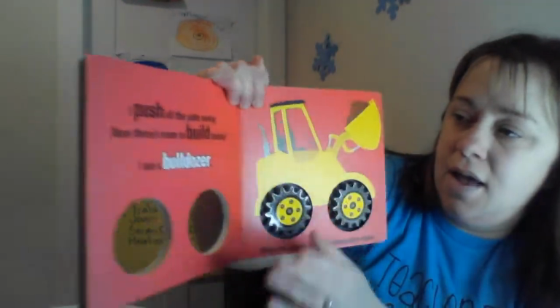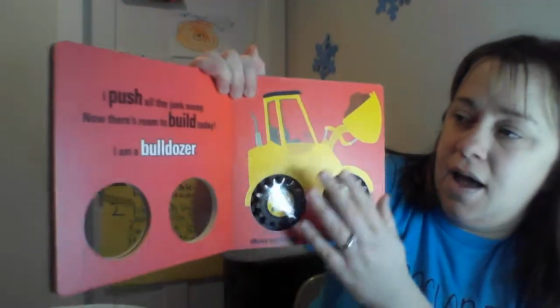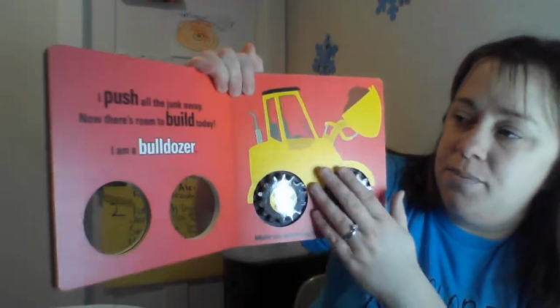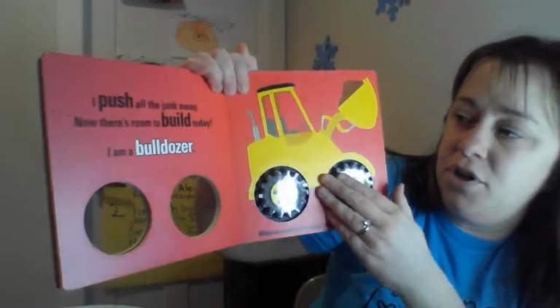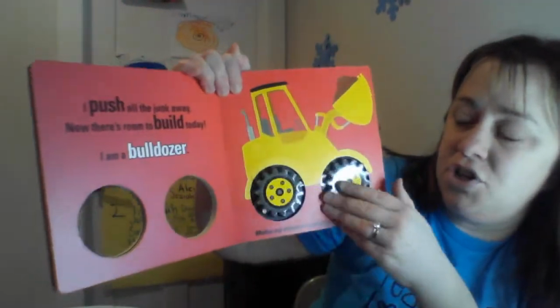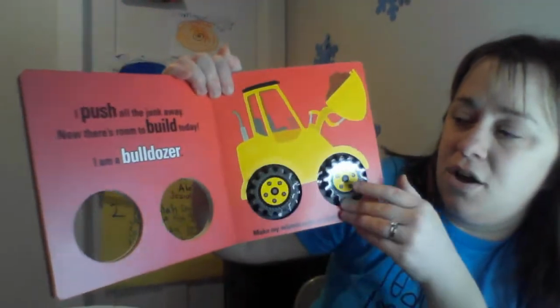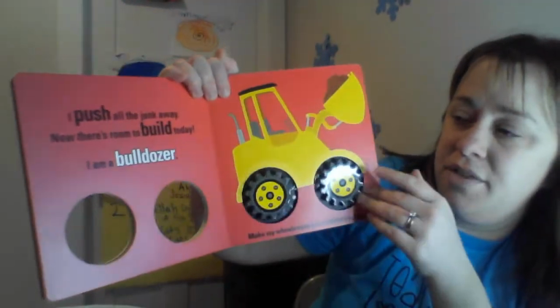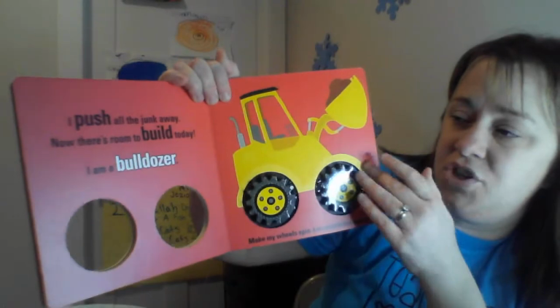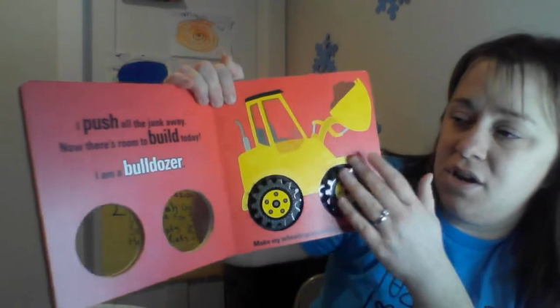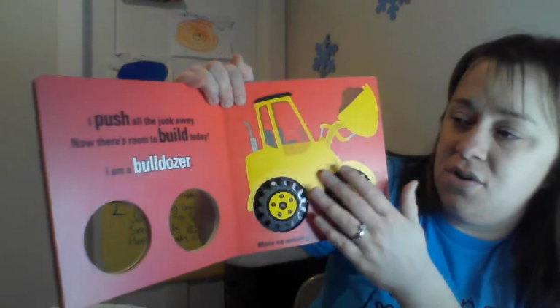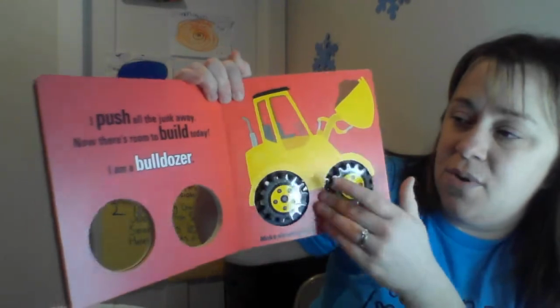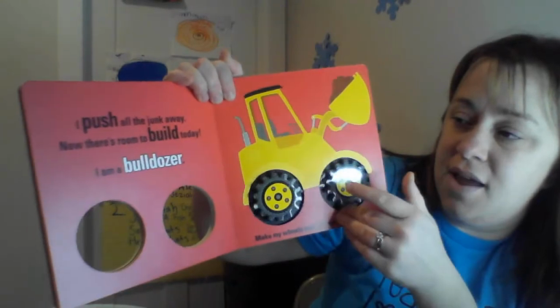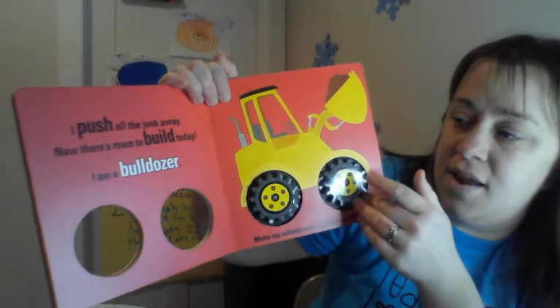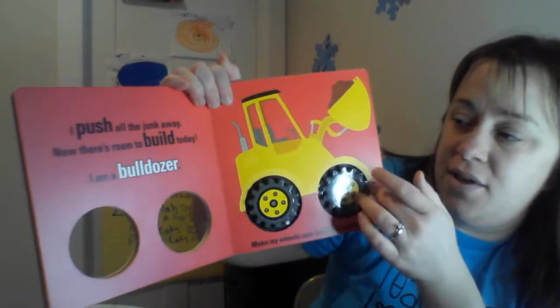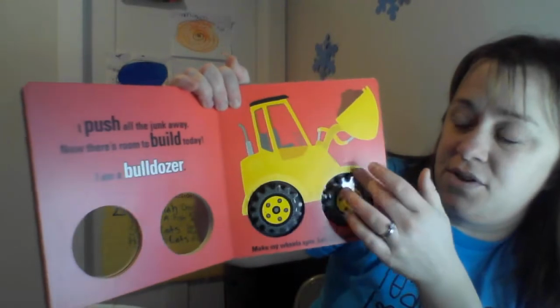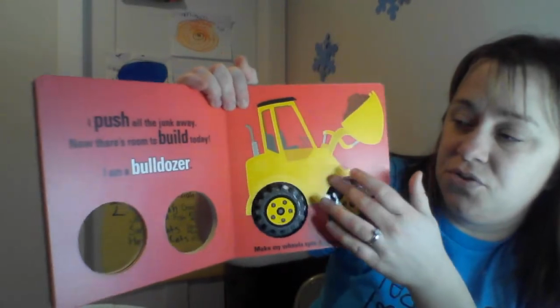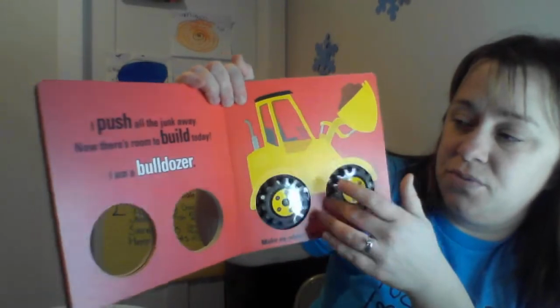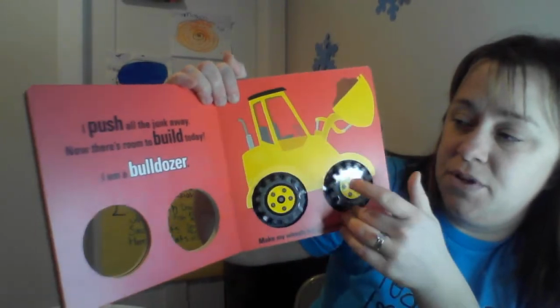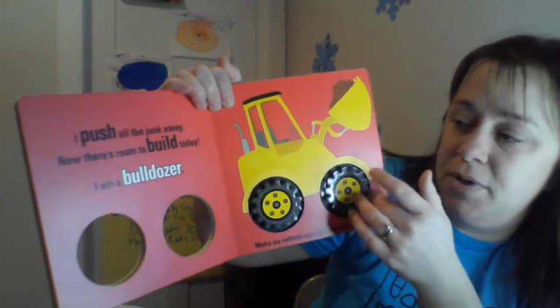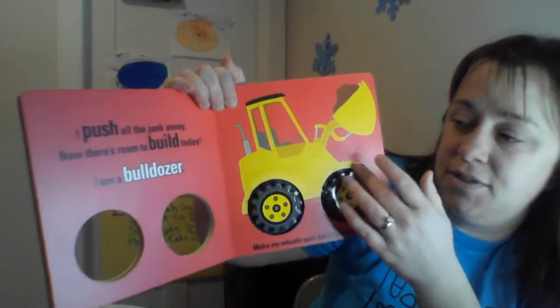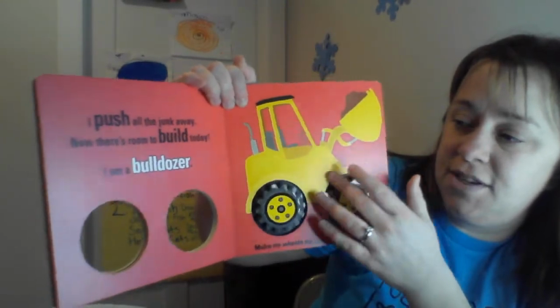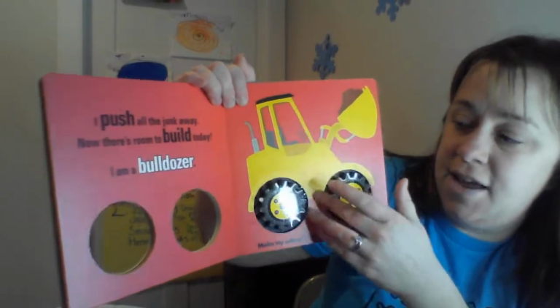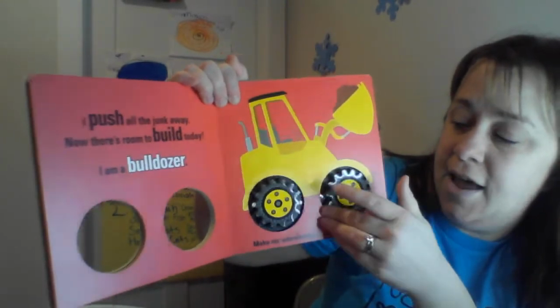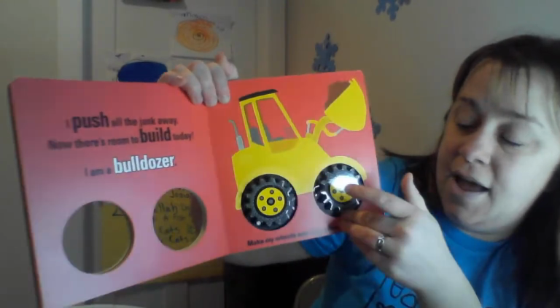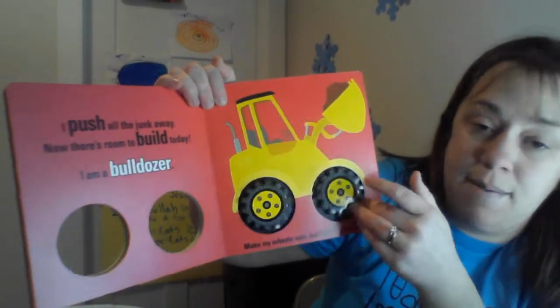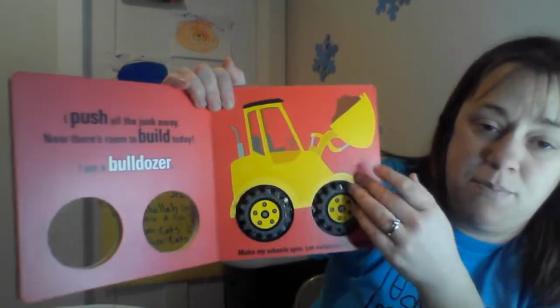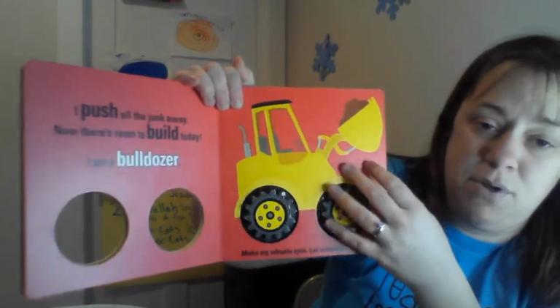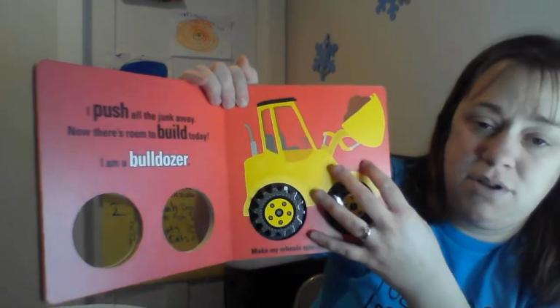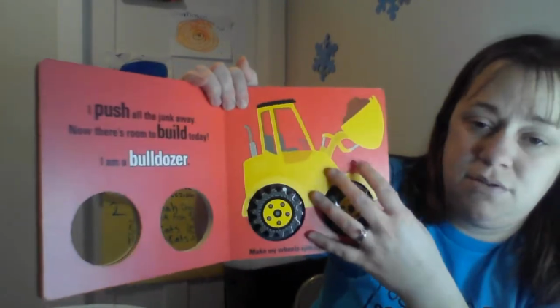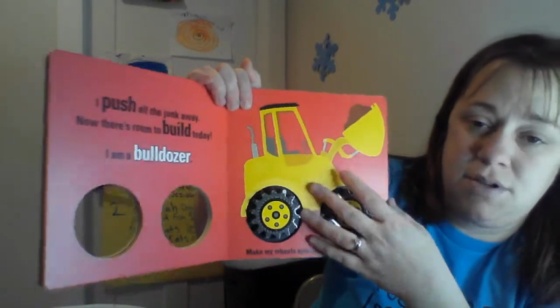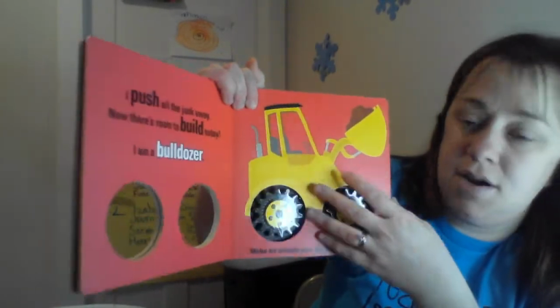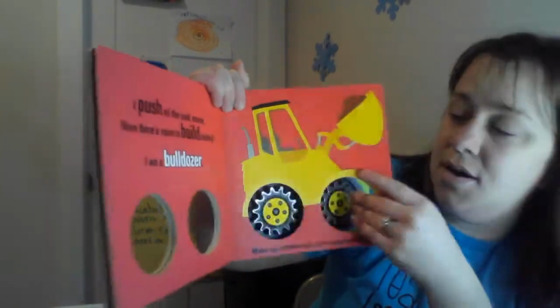I push all the junk away. Now there's room to build today. I'm a bulldozer.